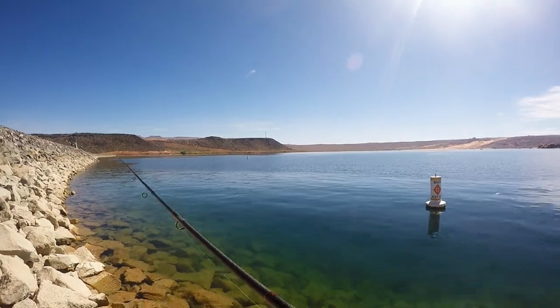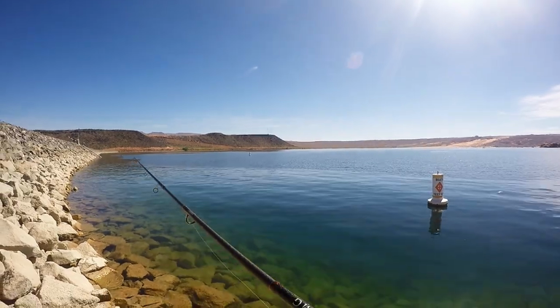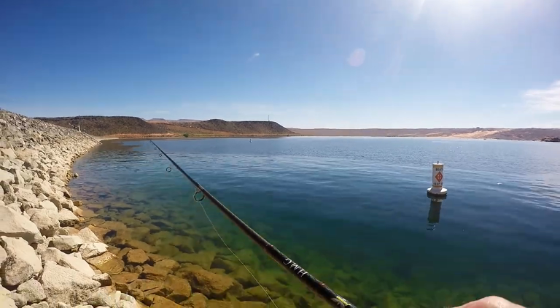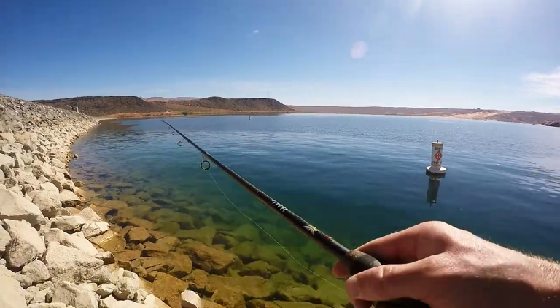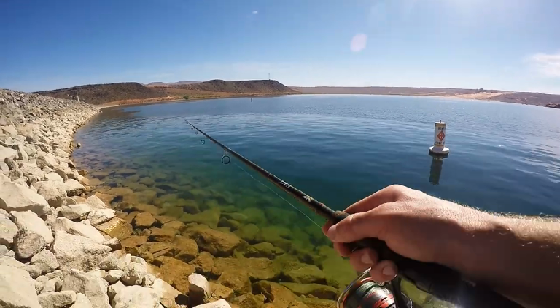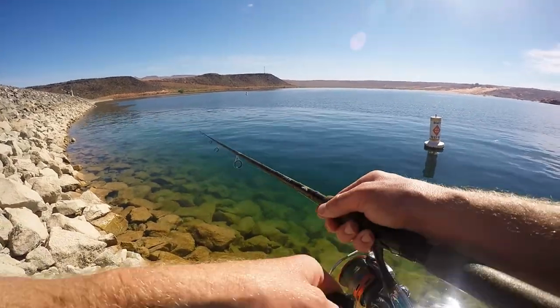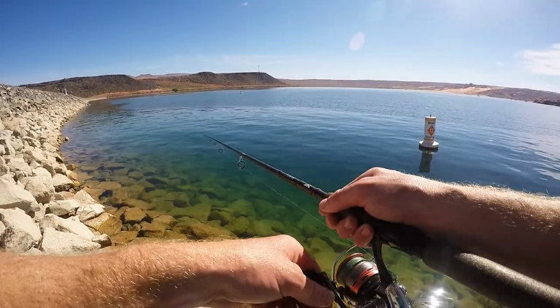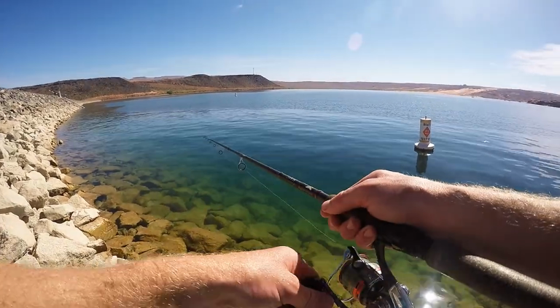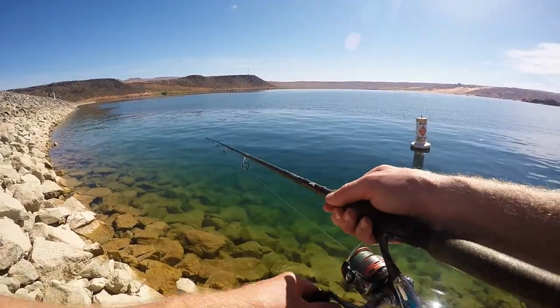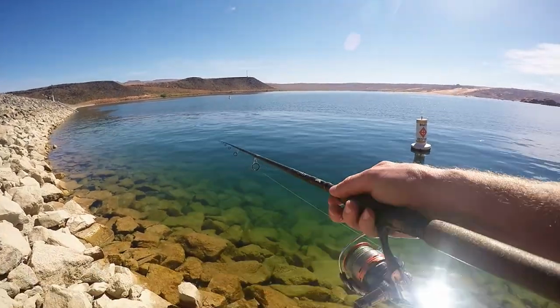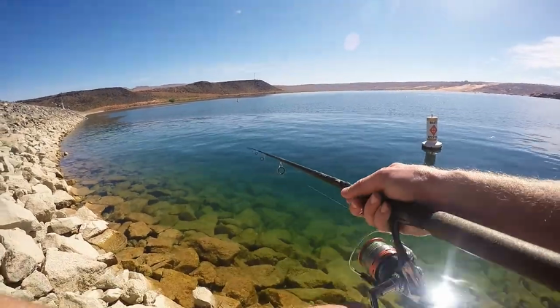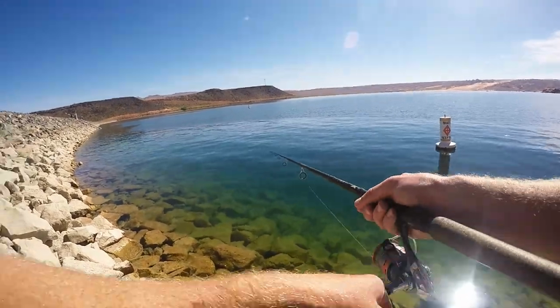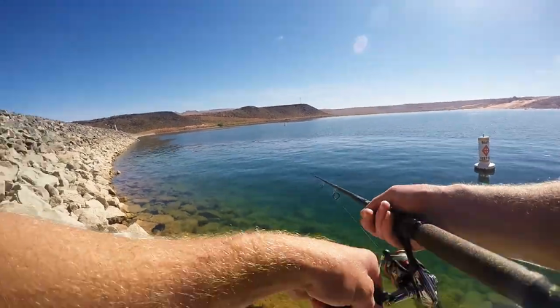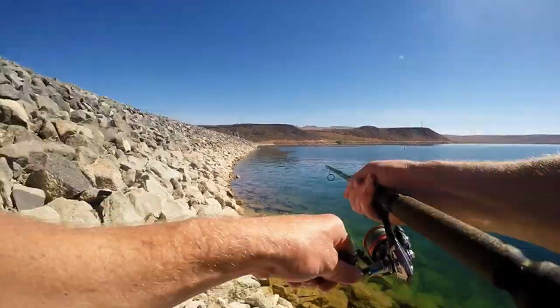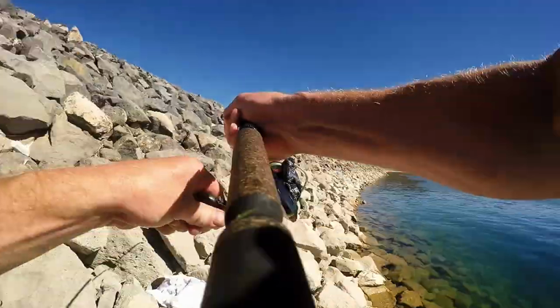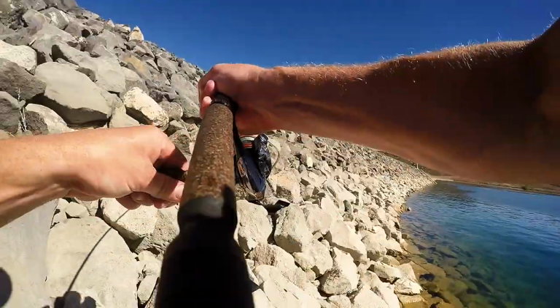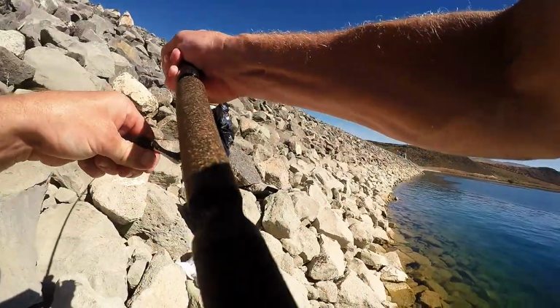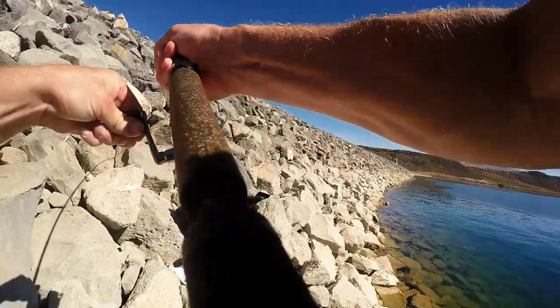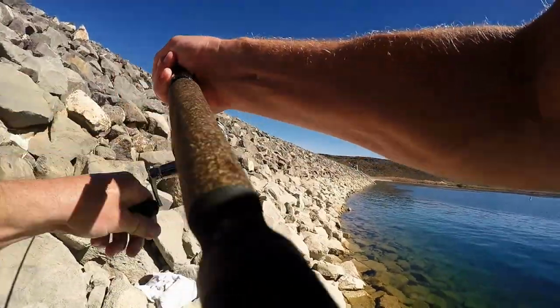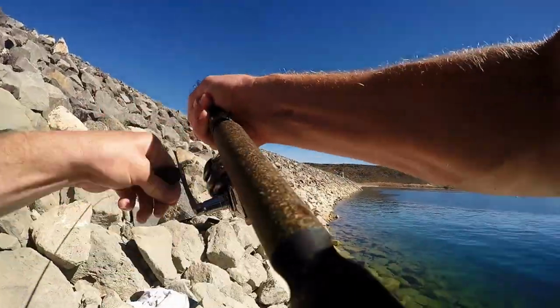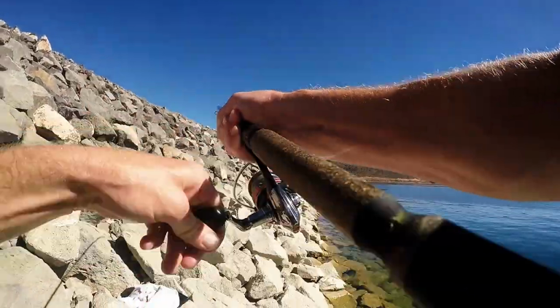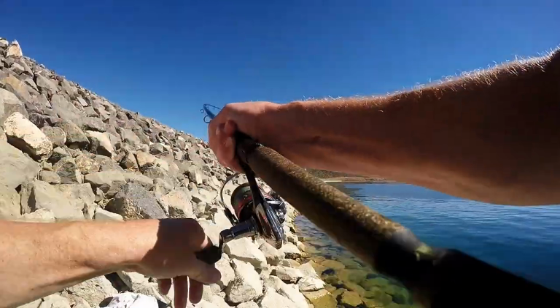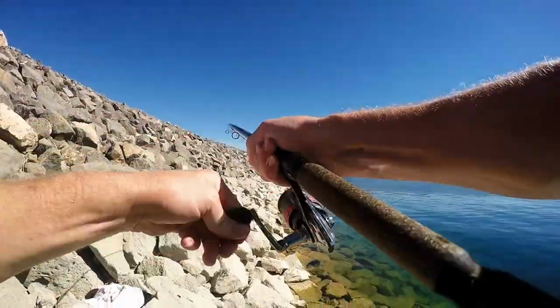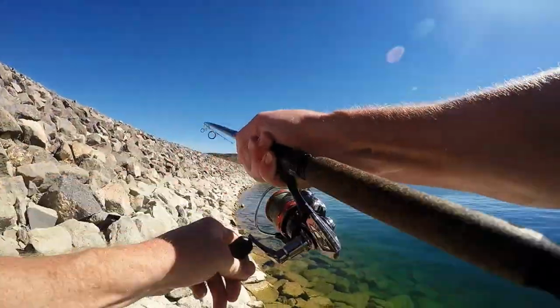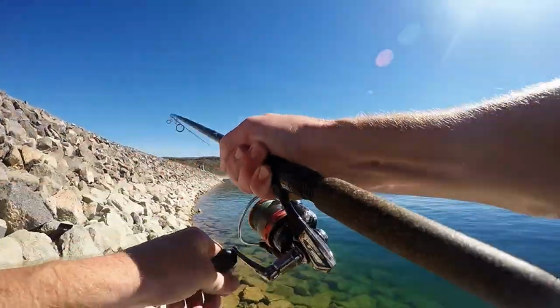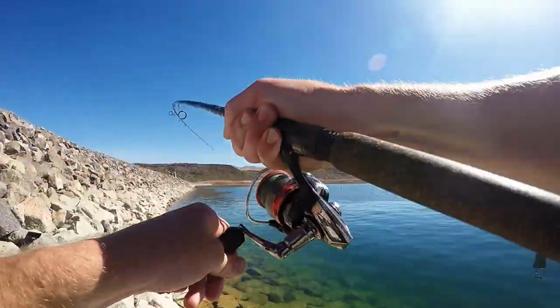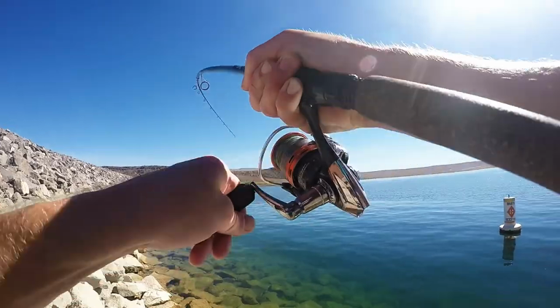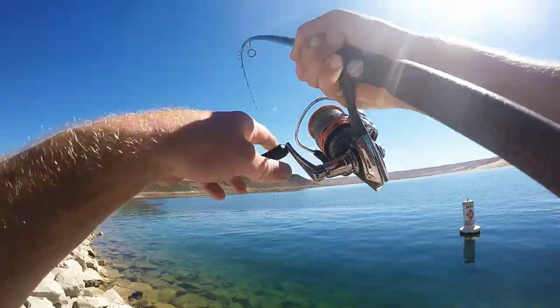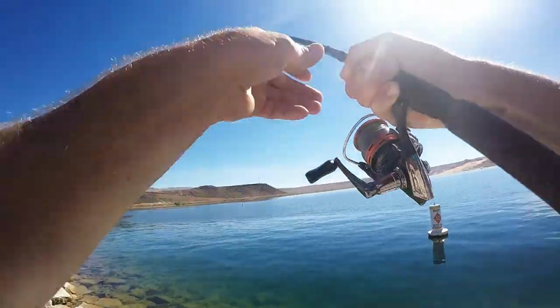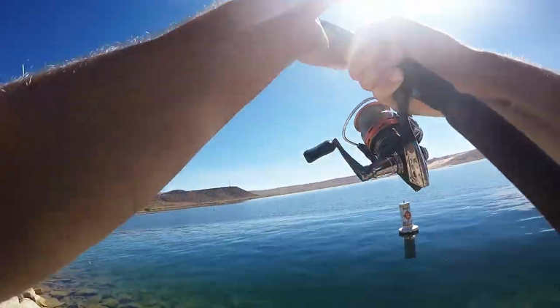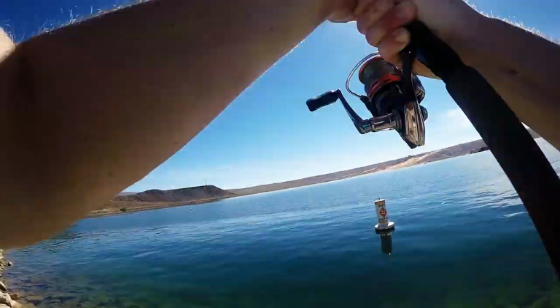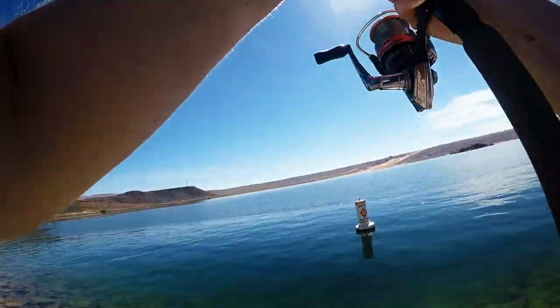There's a bite — he's got it! Yeah, look at that!